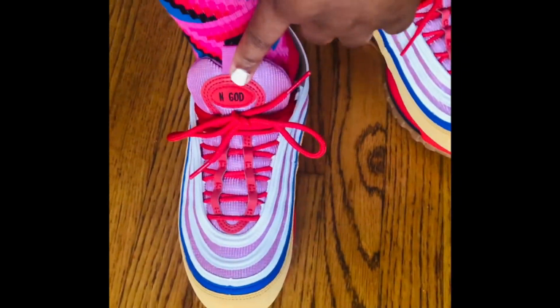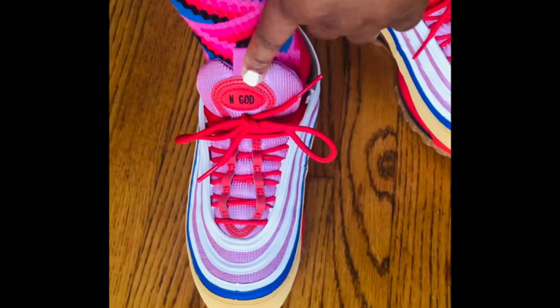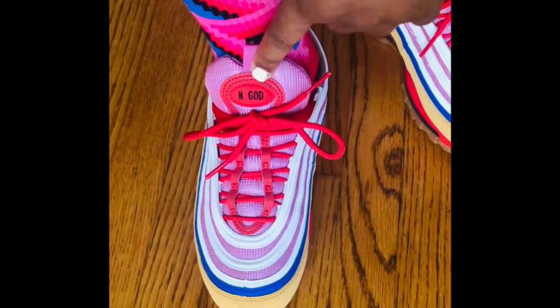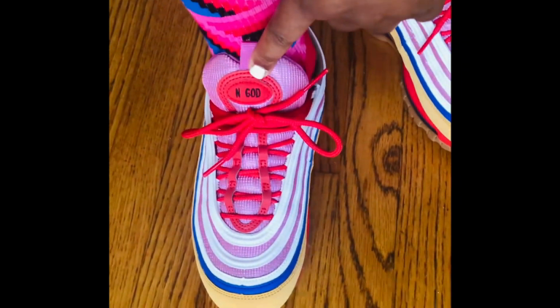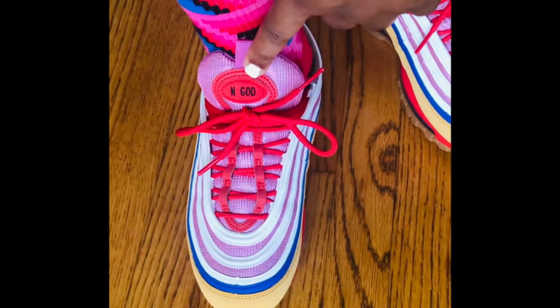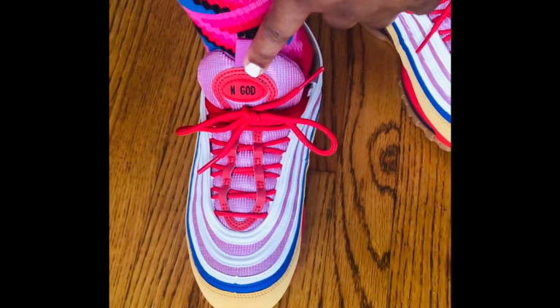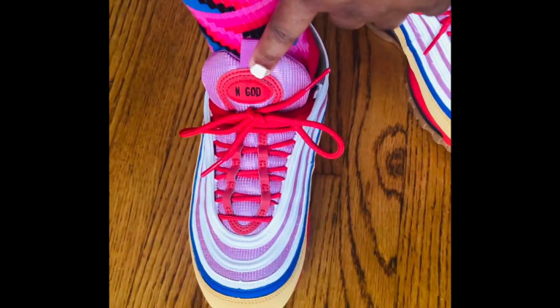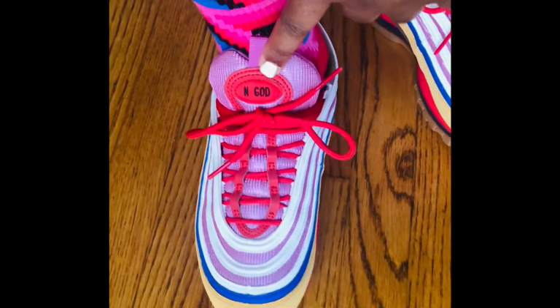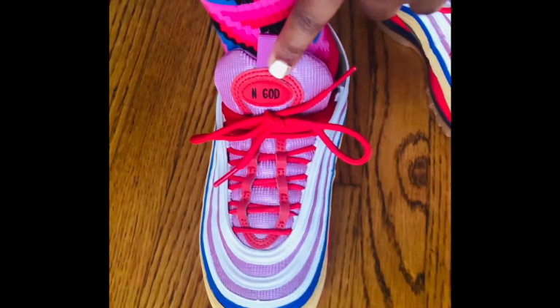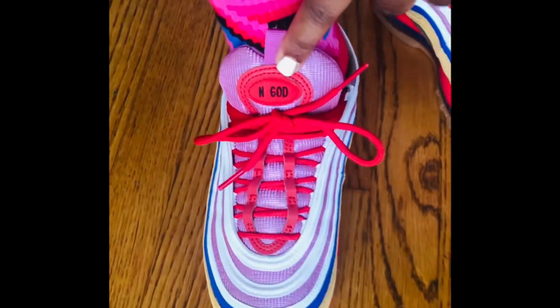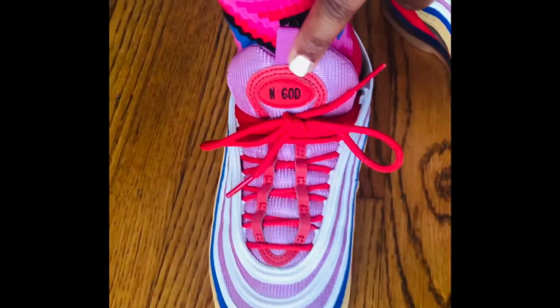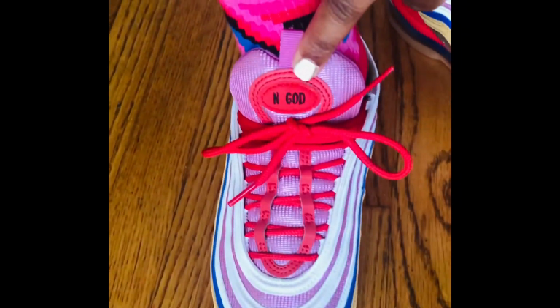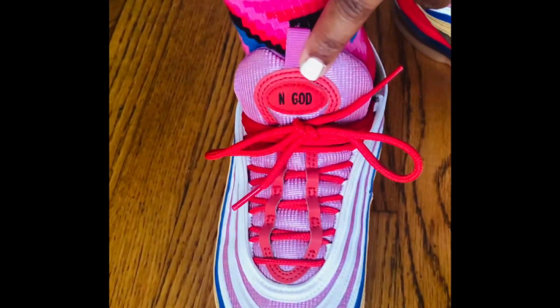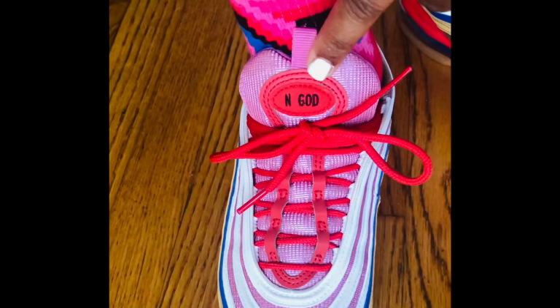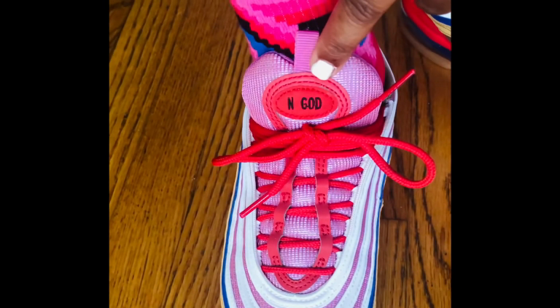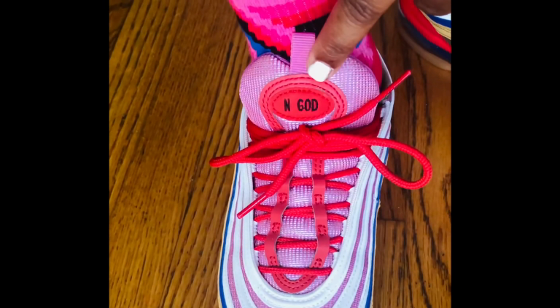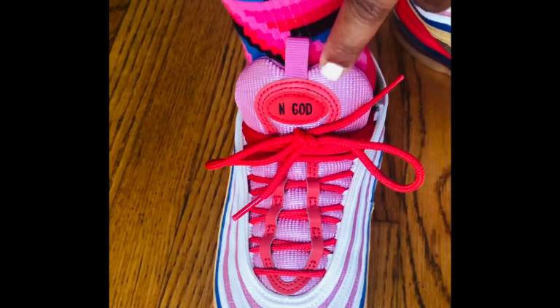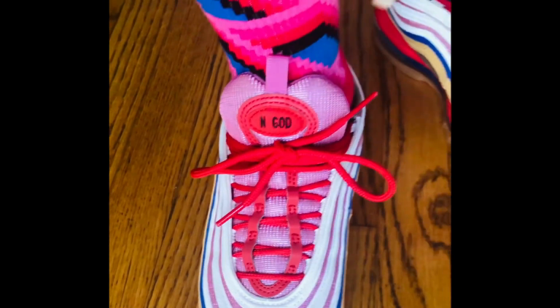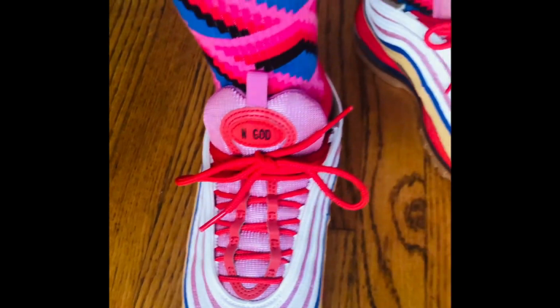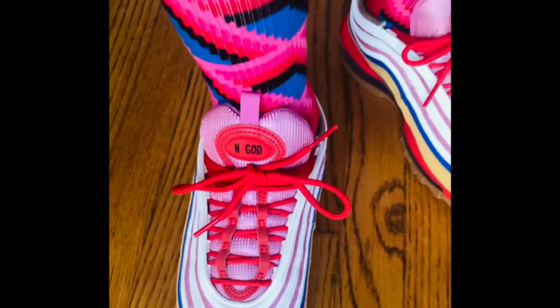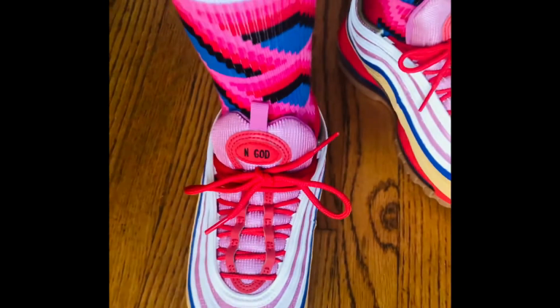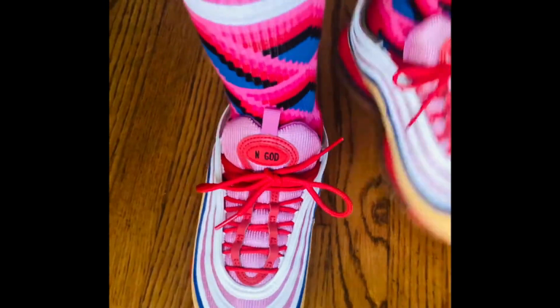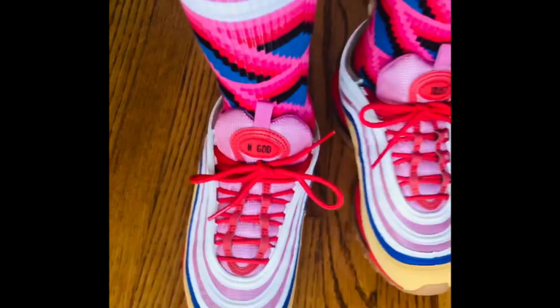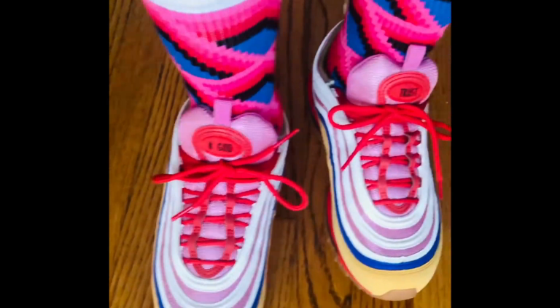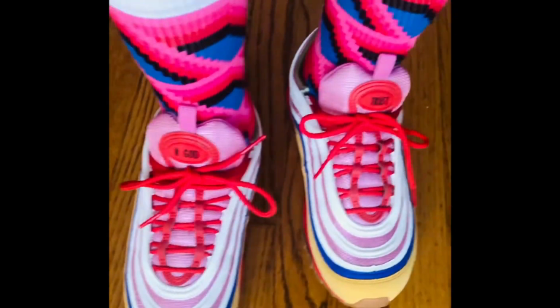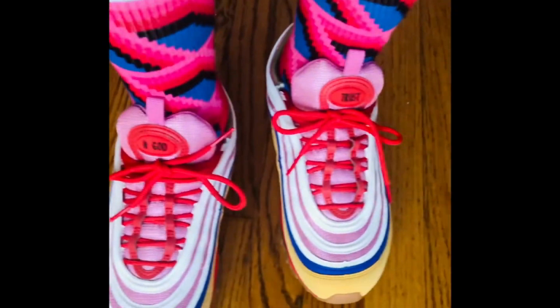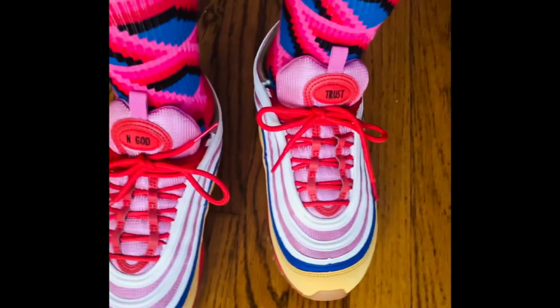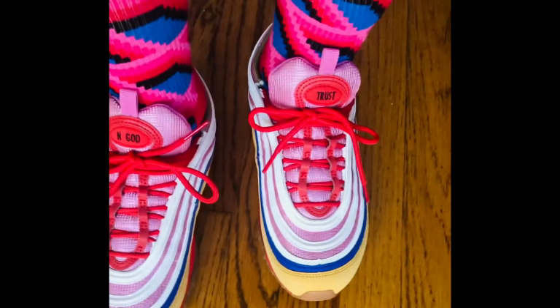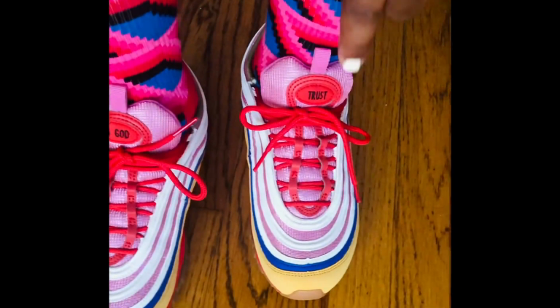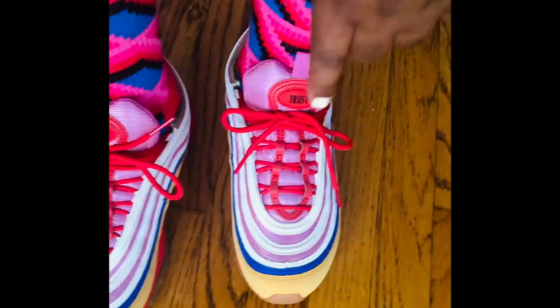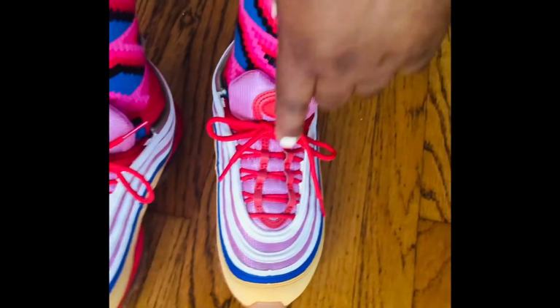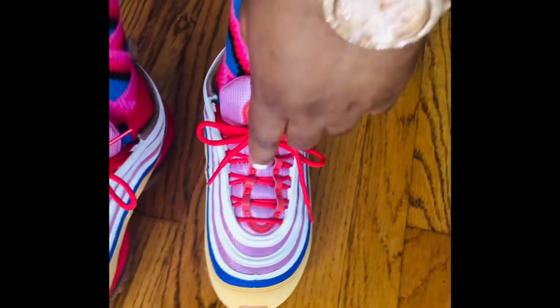You see the tongue — it has 'In God,' and then the other tongue says 'Trust.'